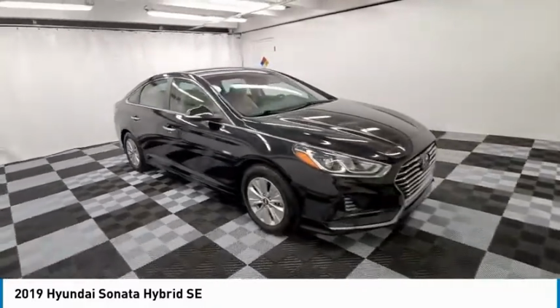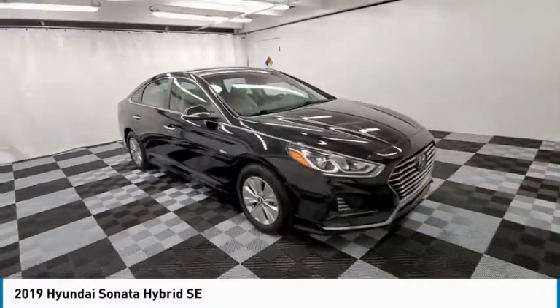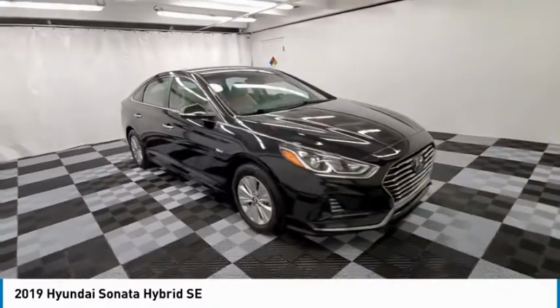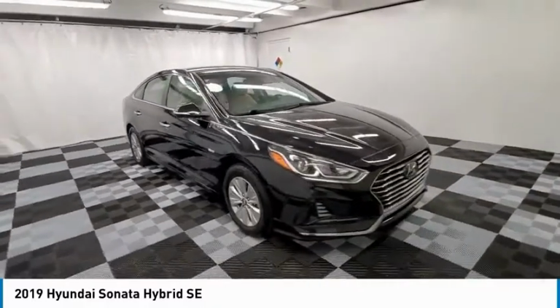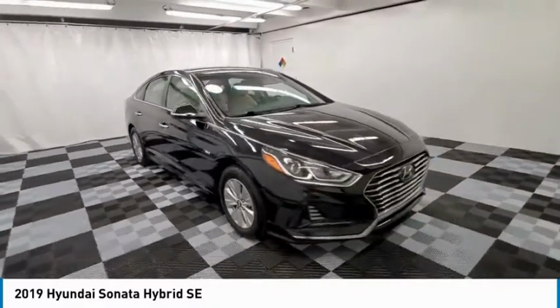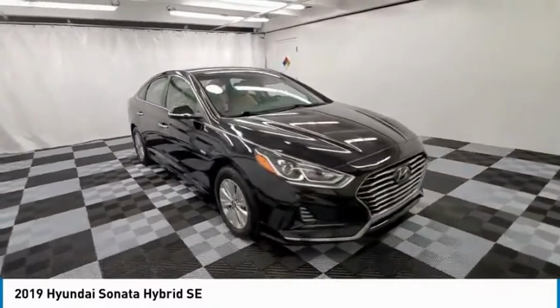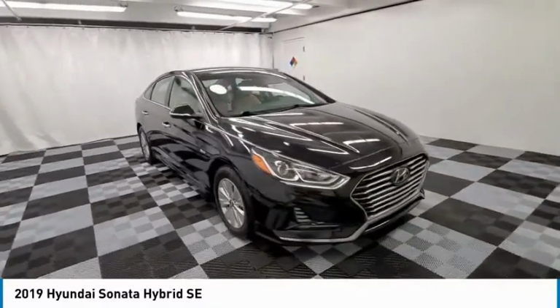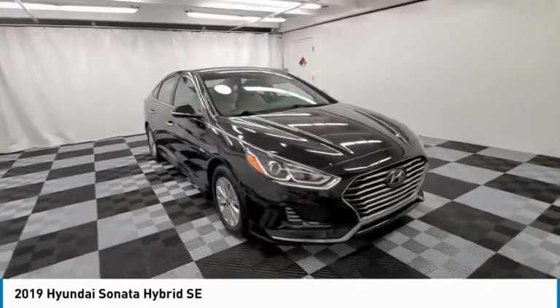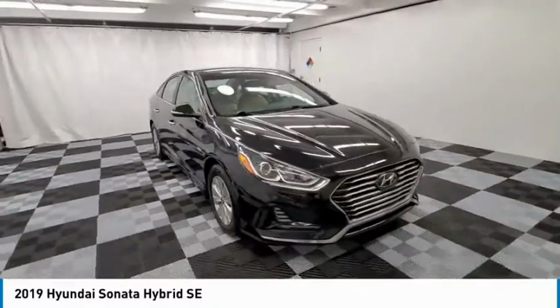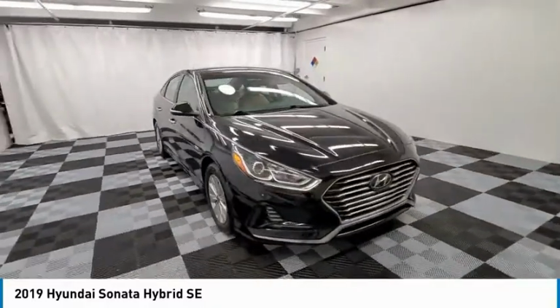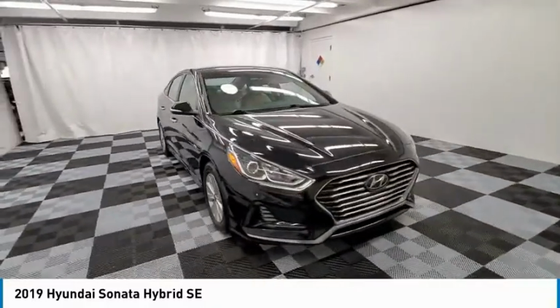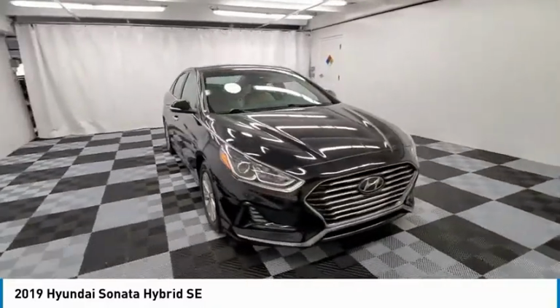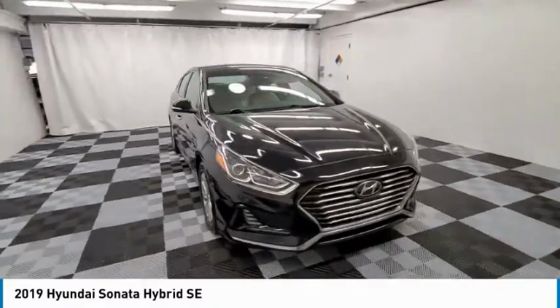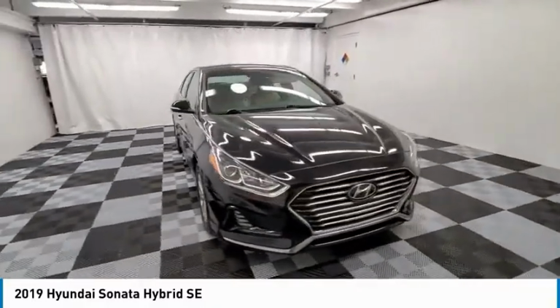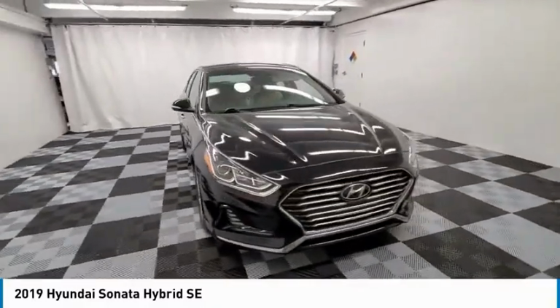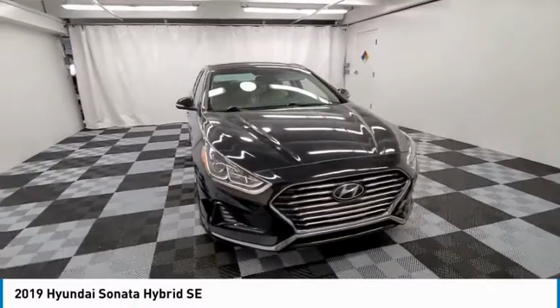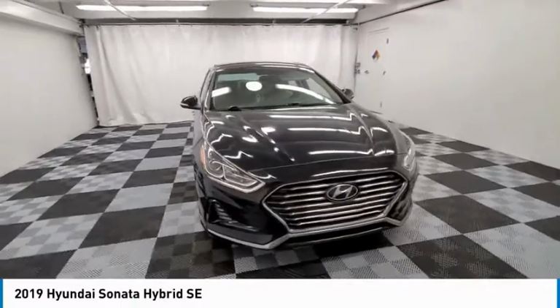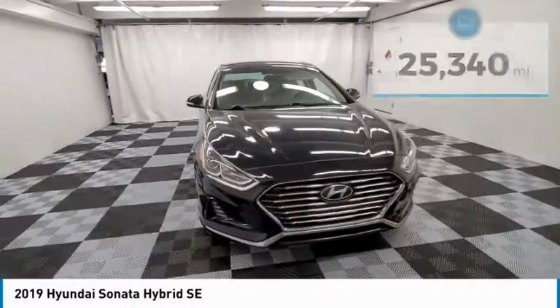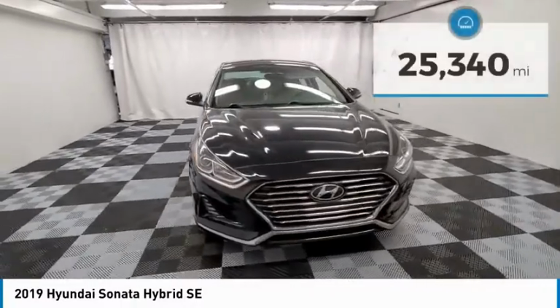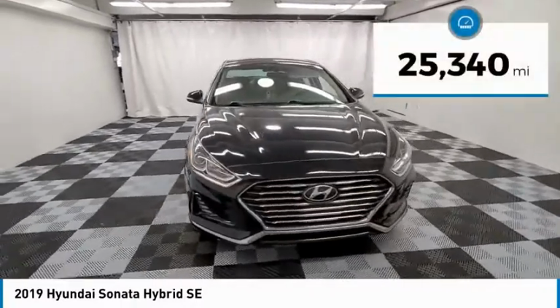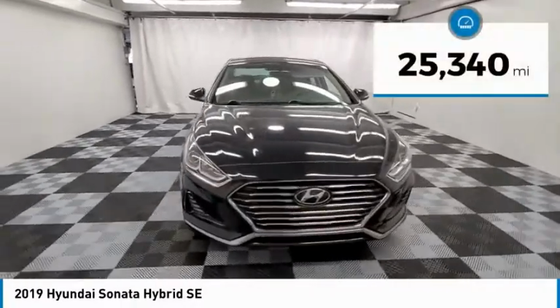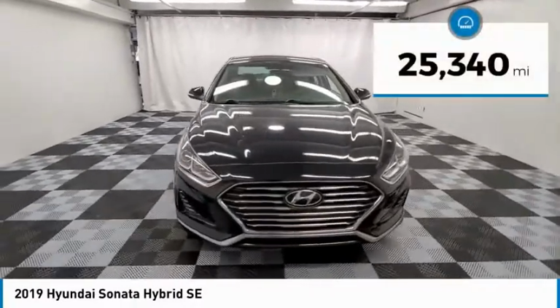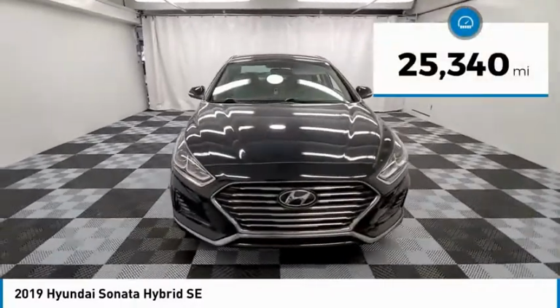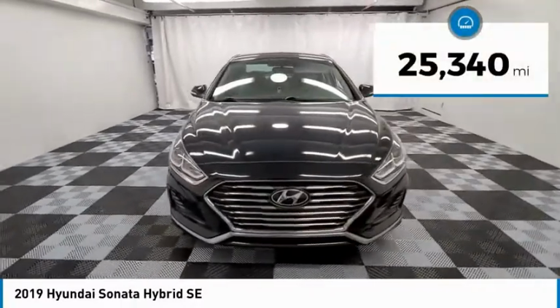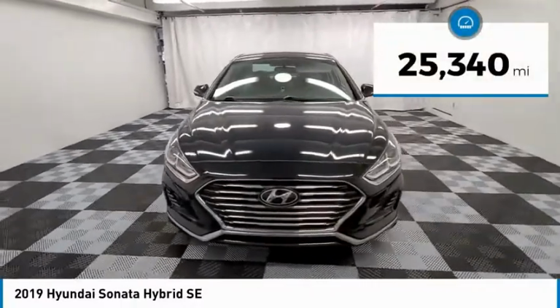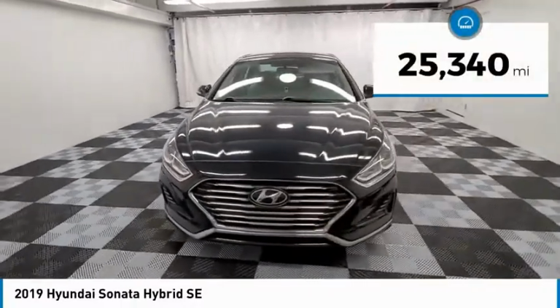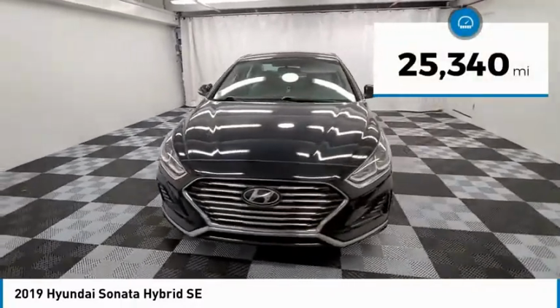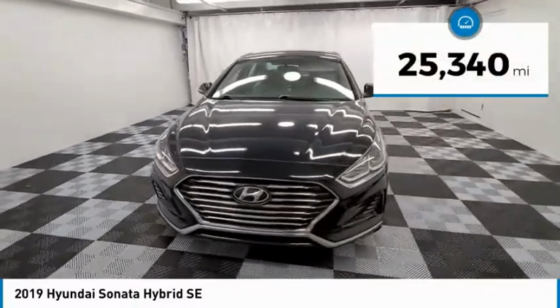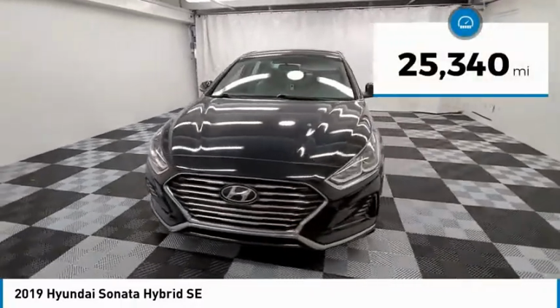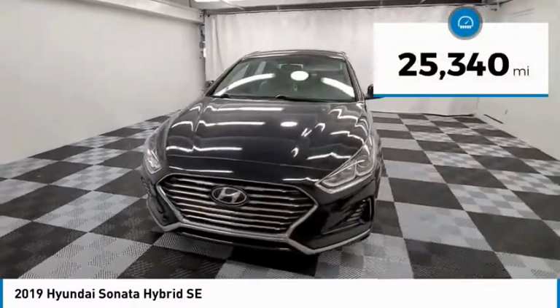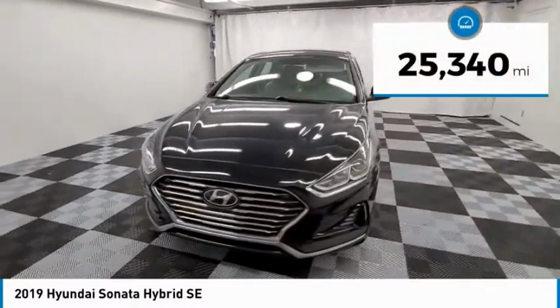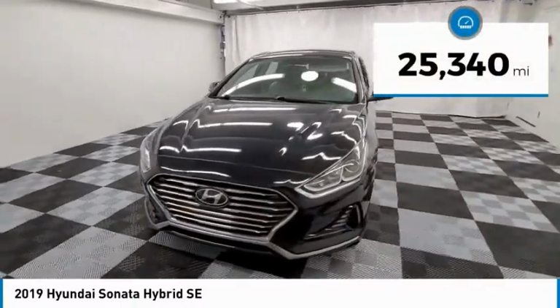More power, less fuel, no guilt. This vehicle has less than 30,000 miles.